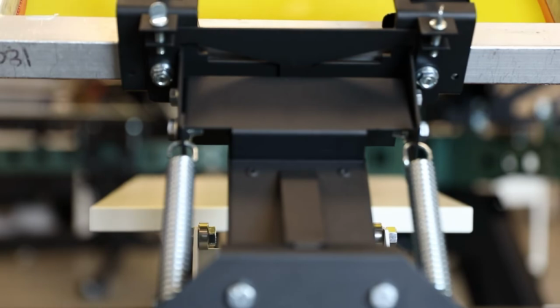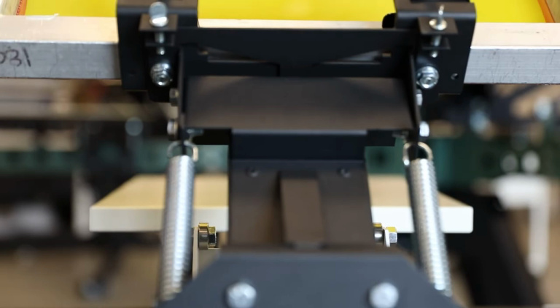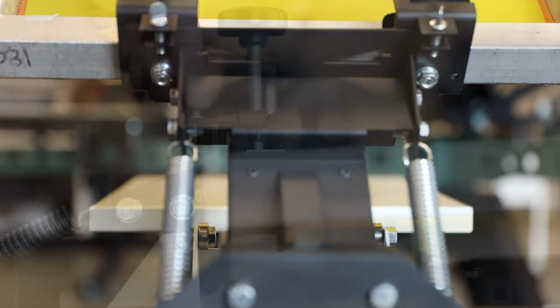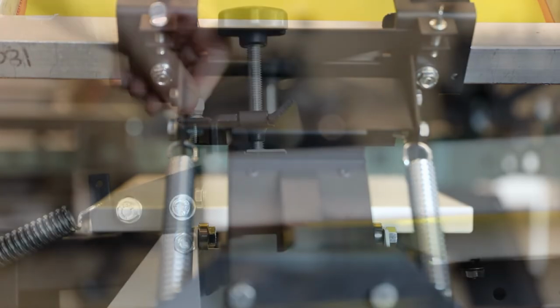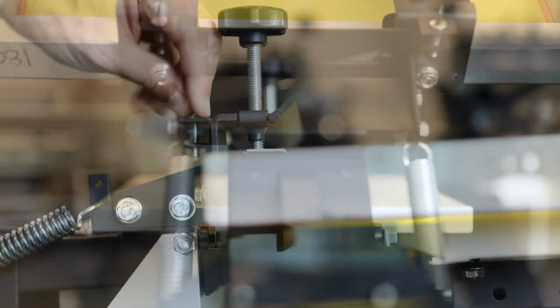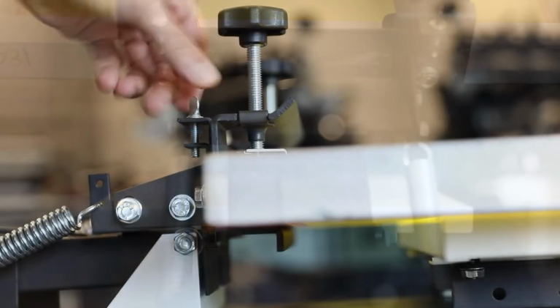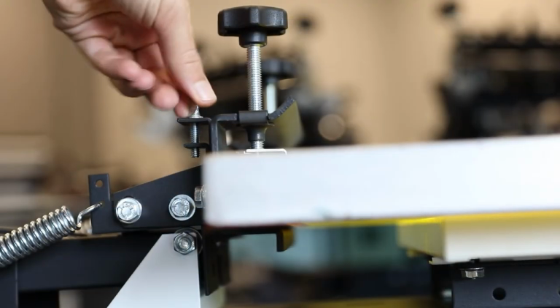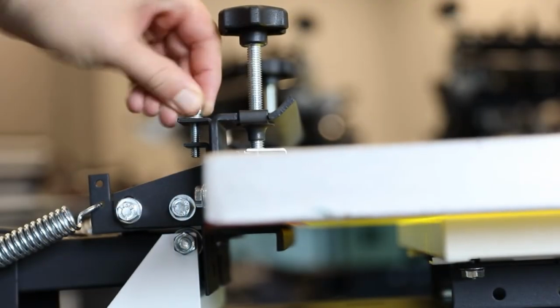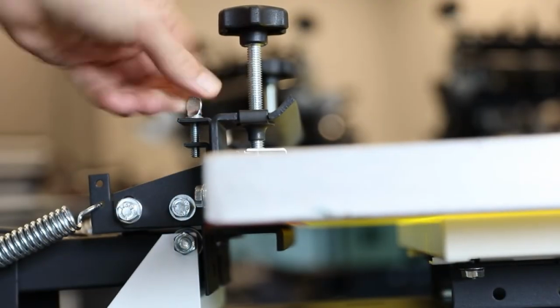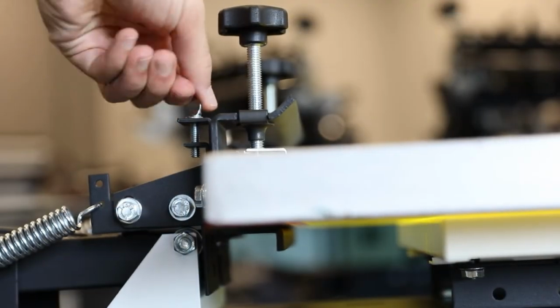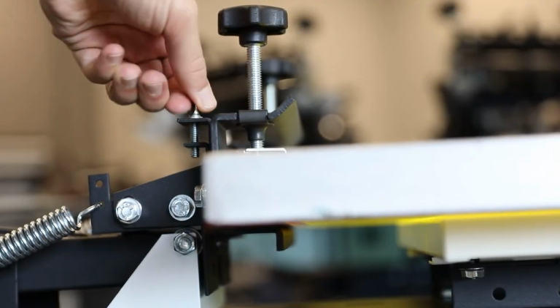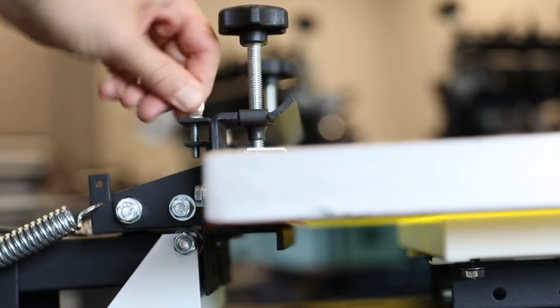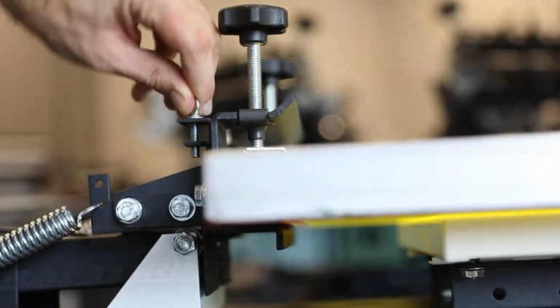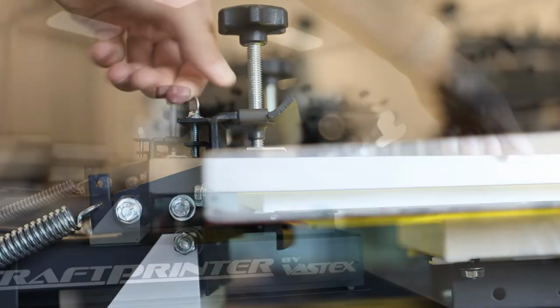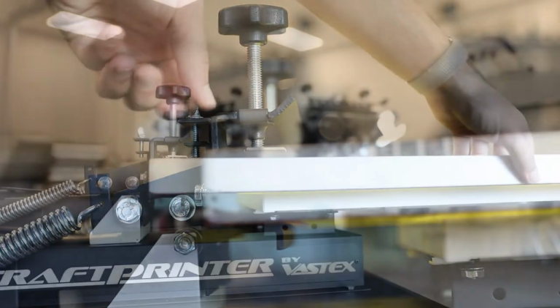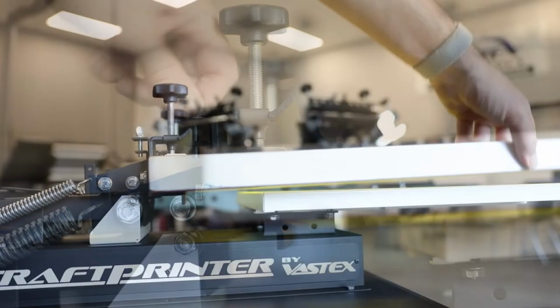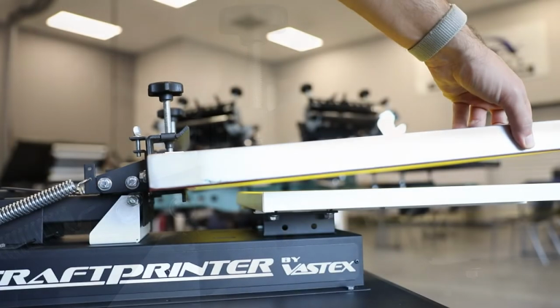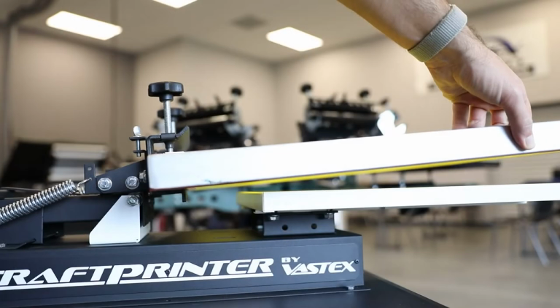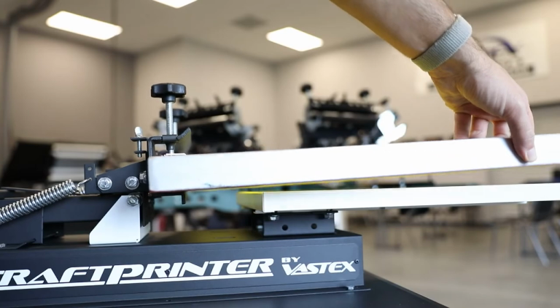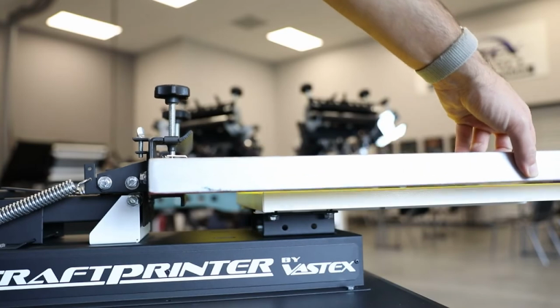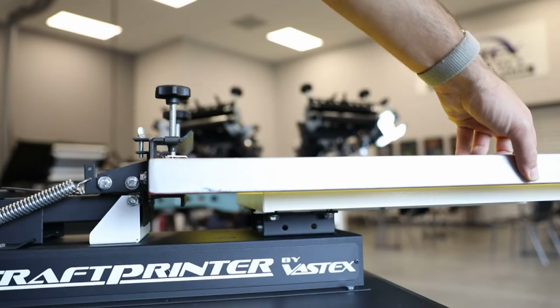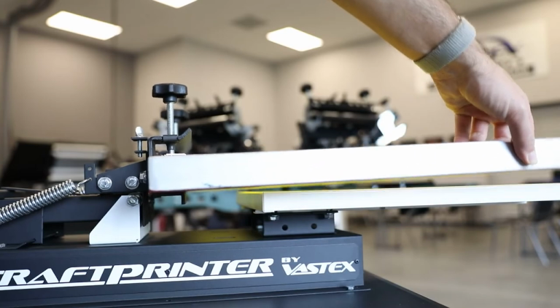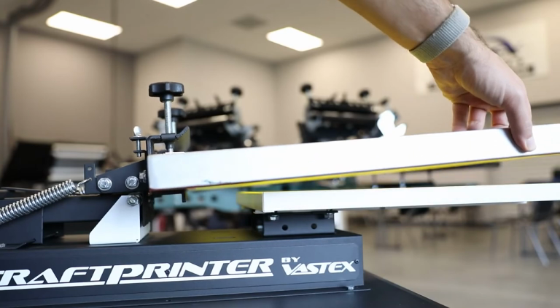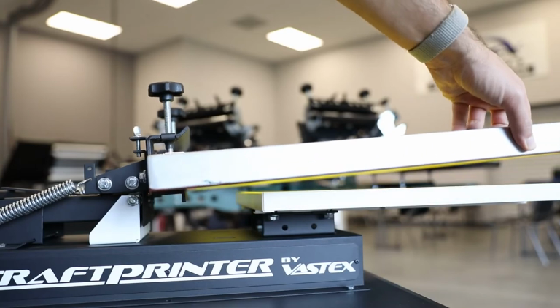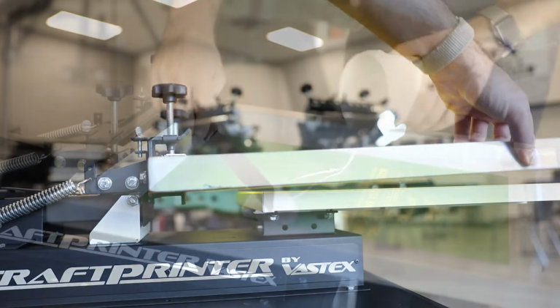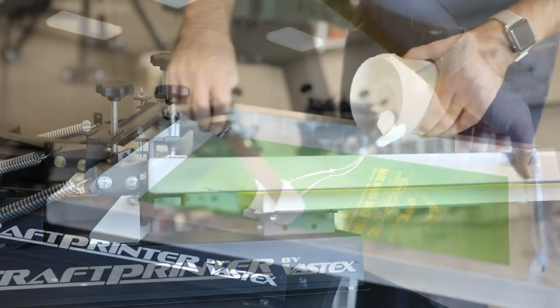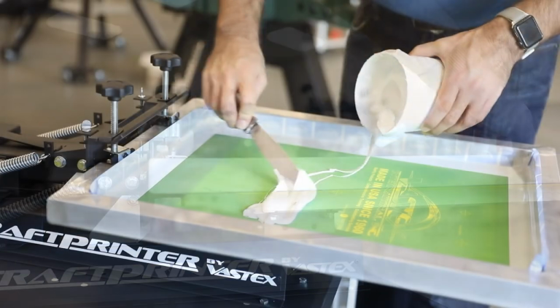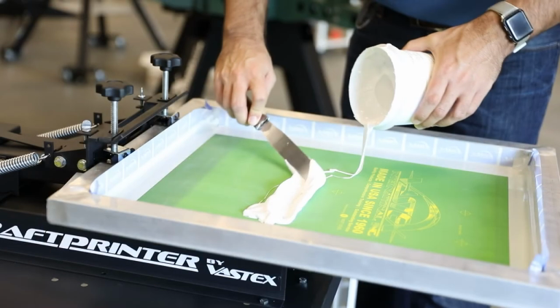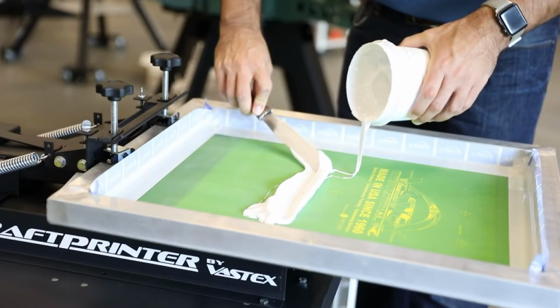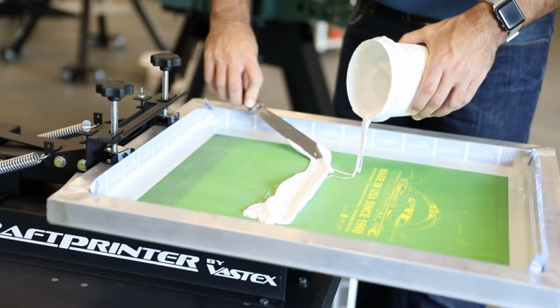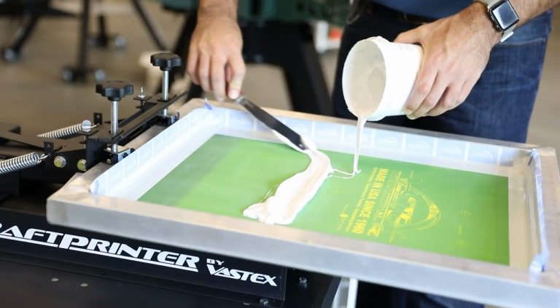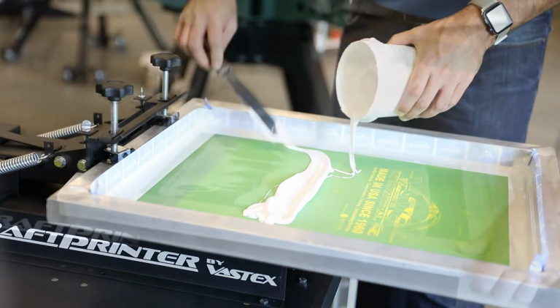The print head also has off-contact and pitch adjustment. If you have a warped screen, you can easily level it to your pallet.